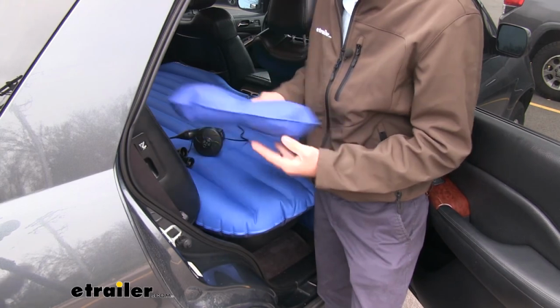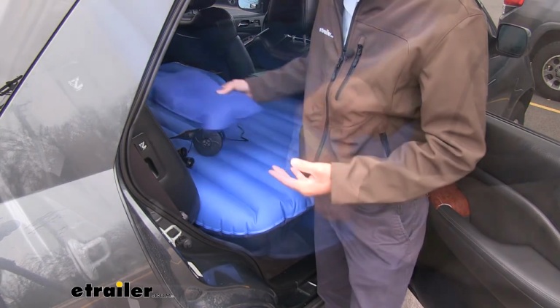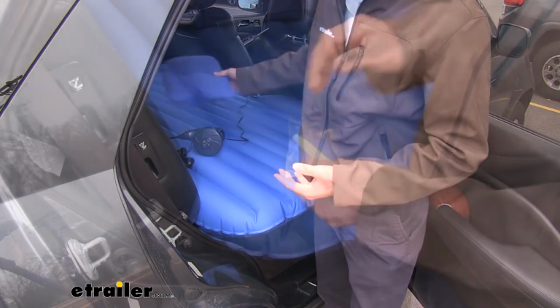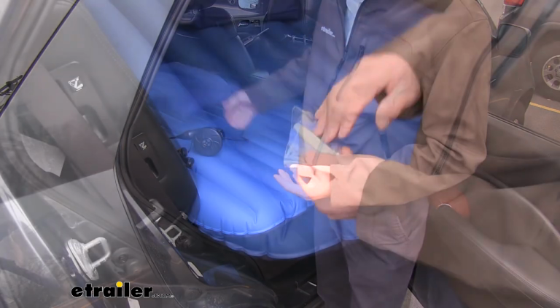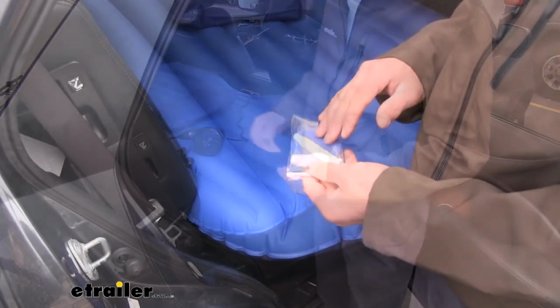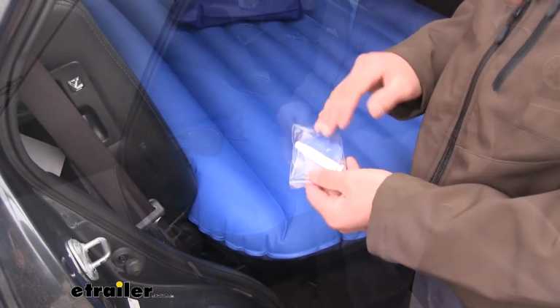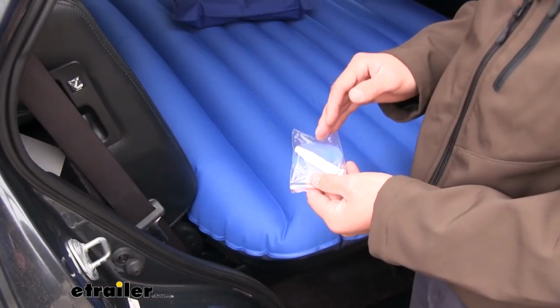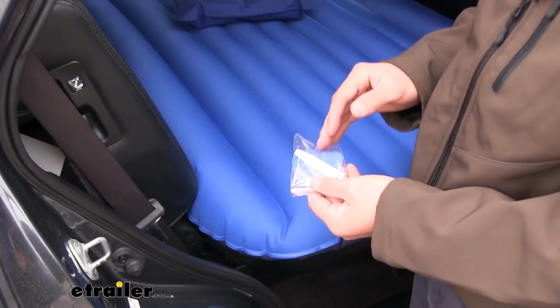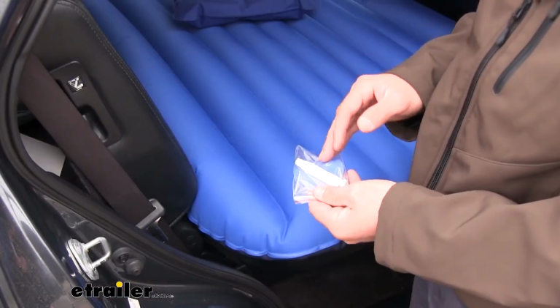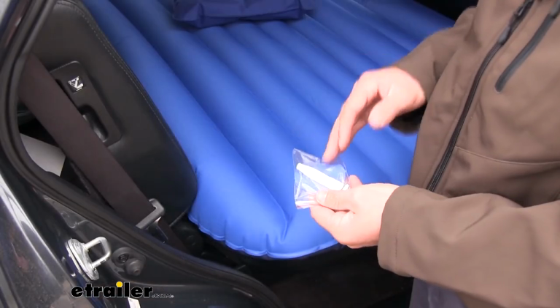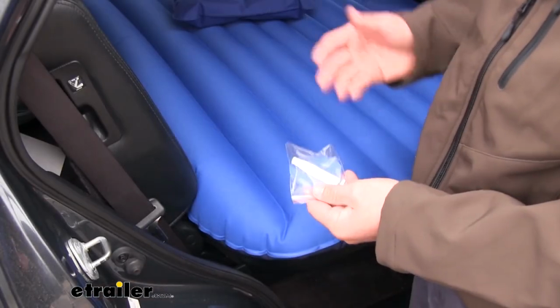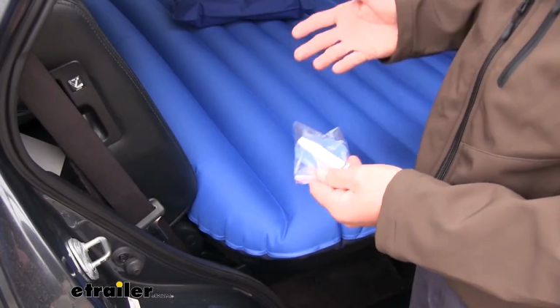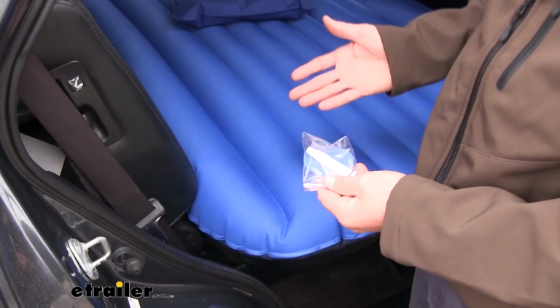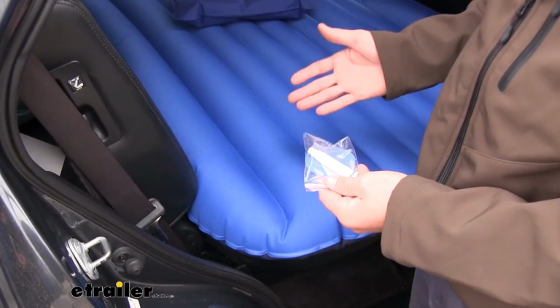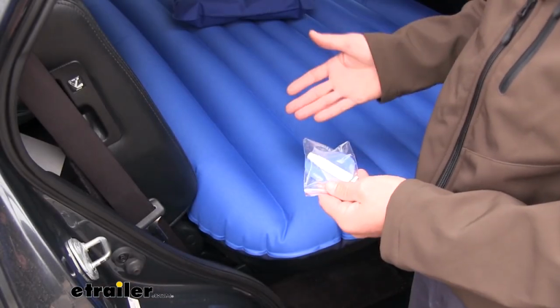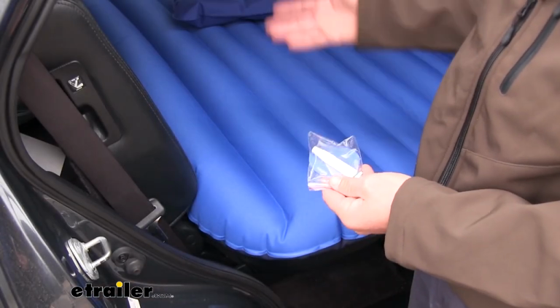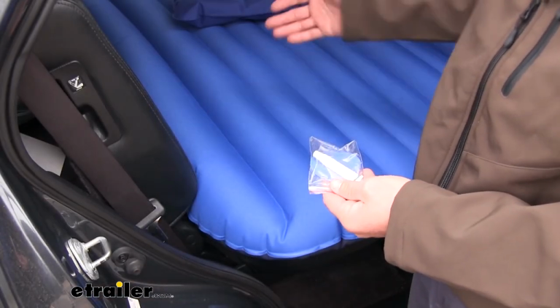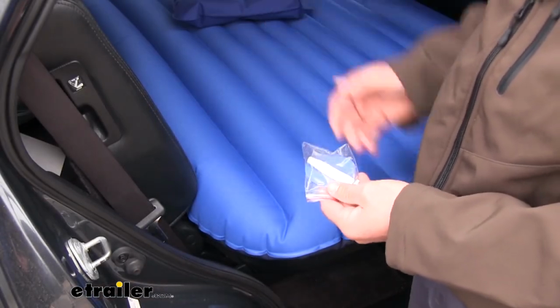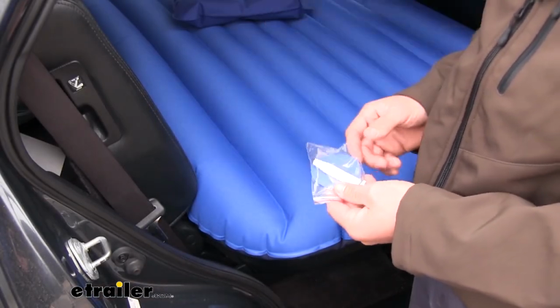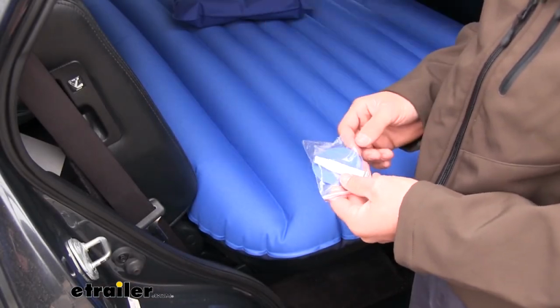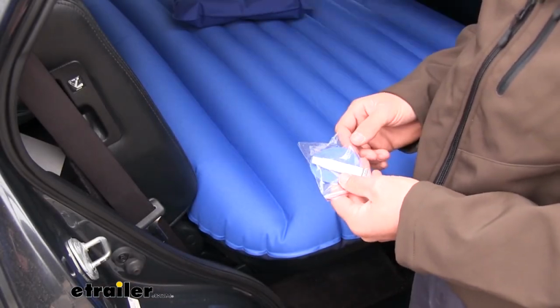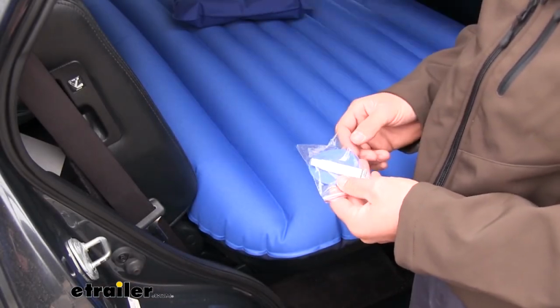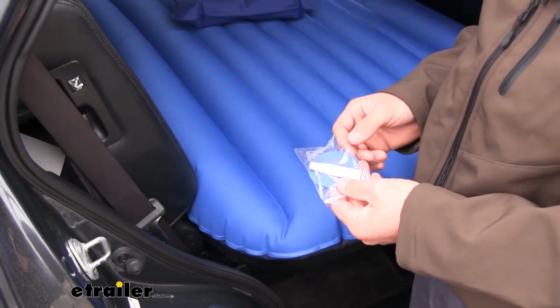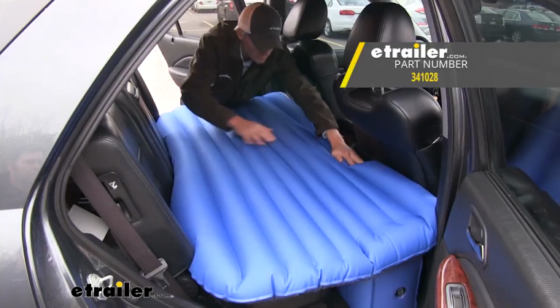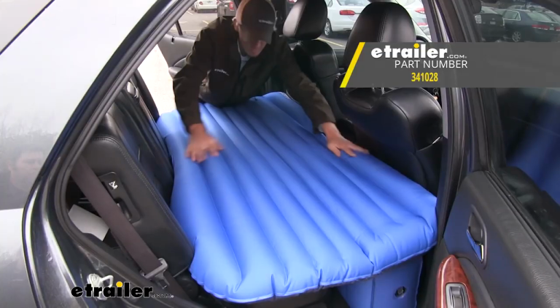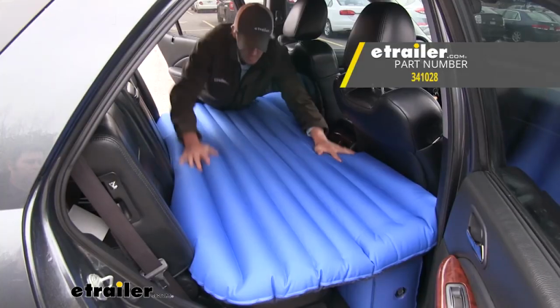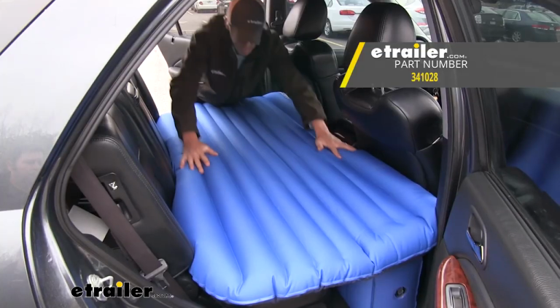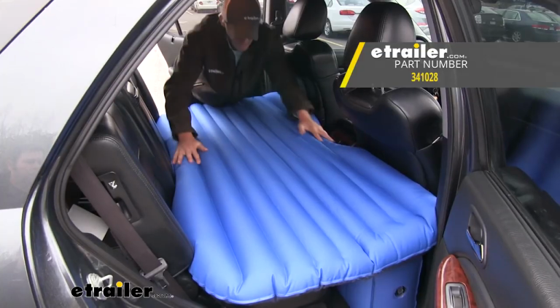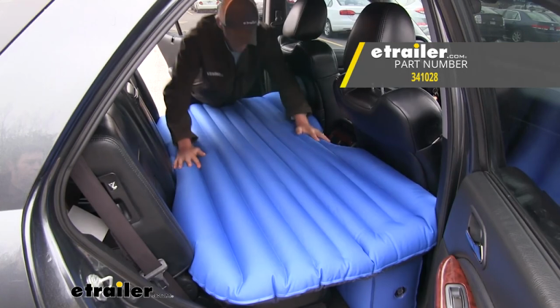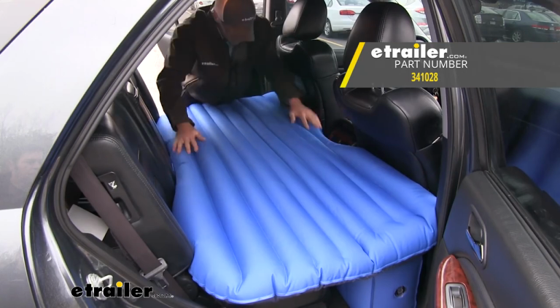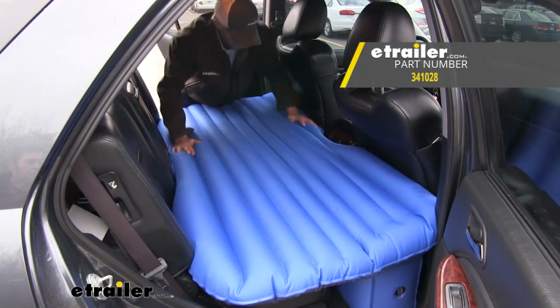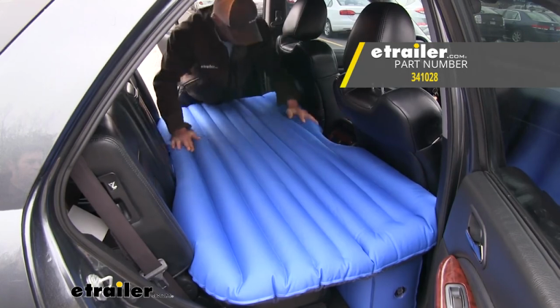Finally, it includes a patch kit if you should accidentally spring a leak. And that's going to complete our look at the AirBeds Rear Seat Air Mattress.